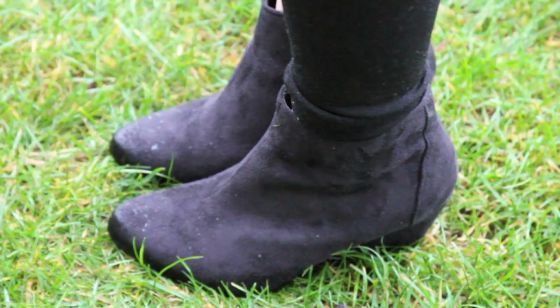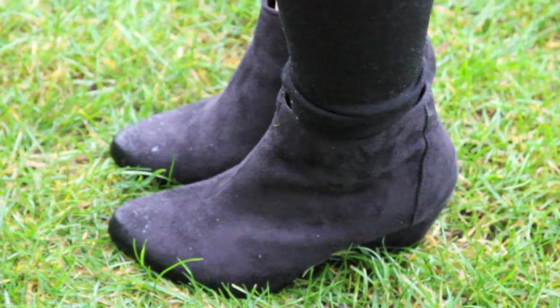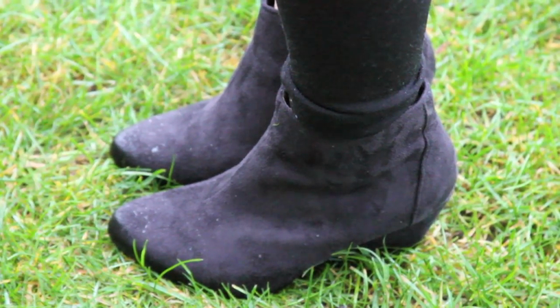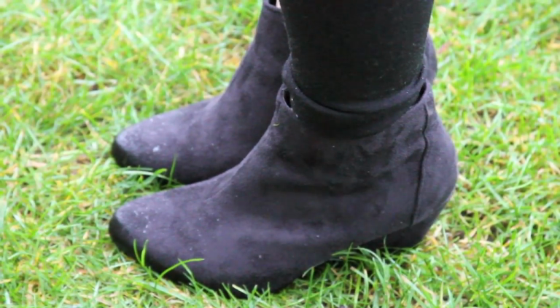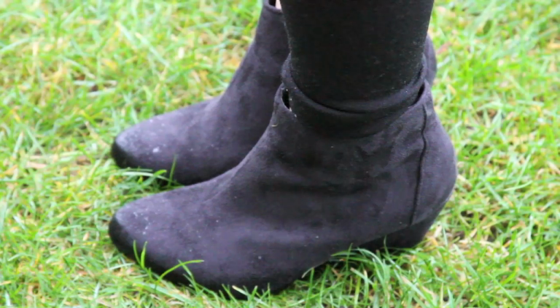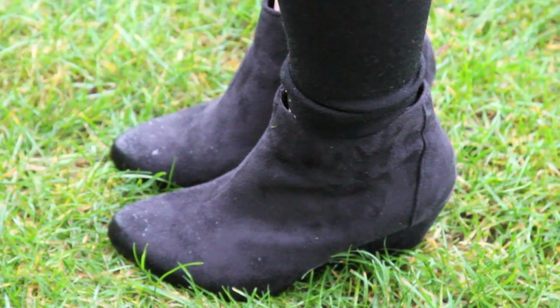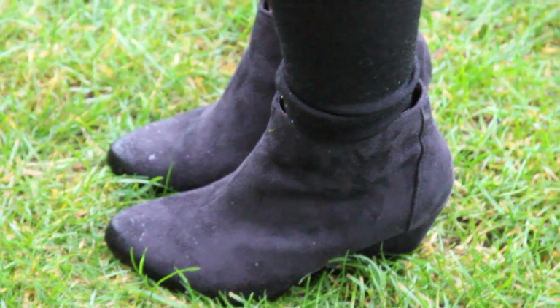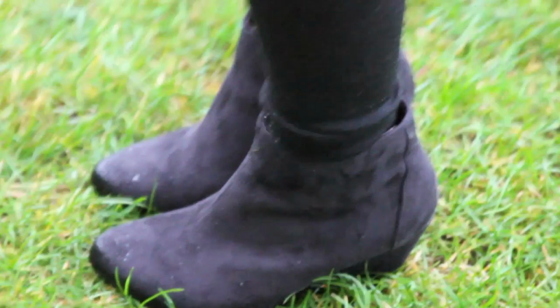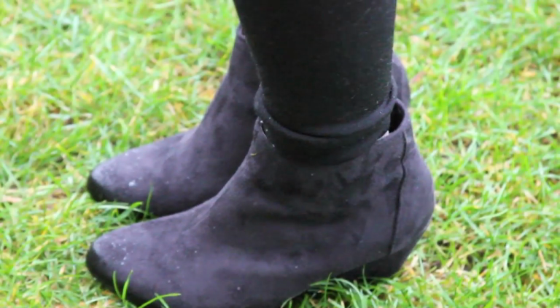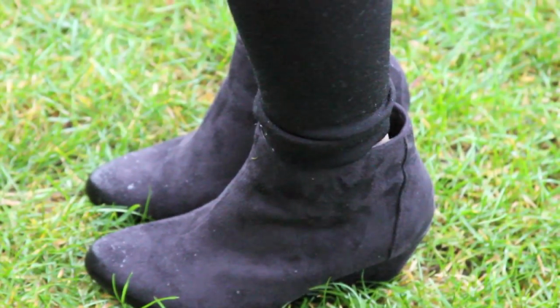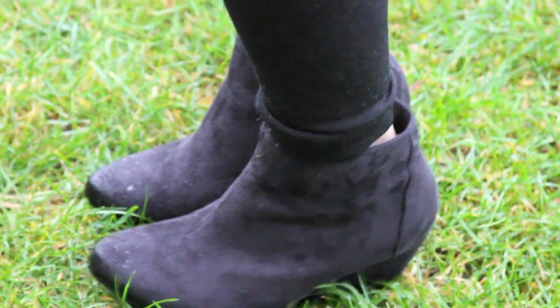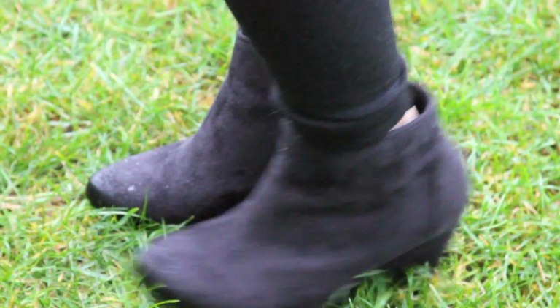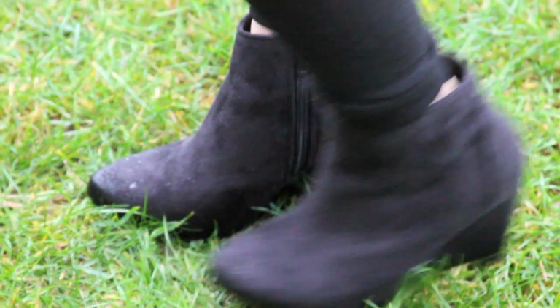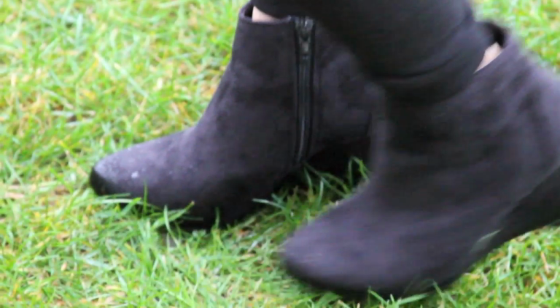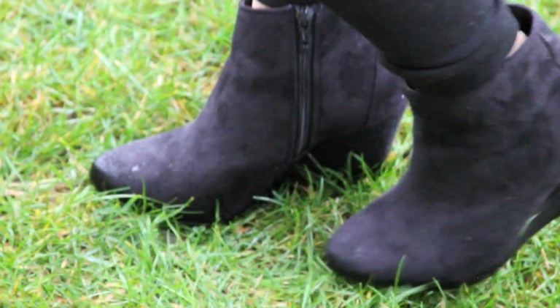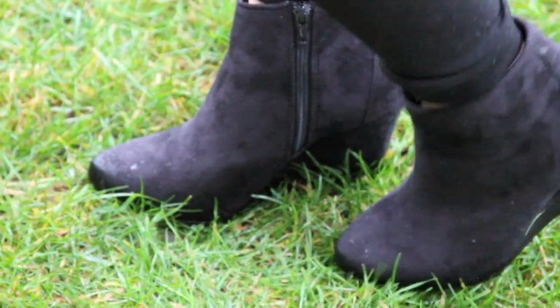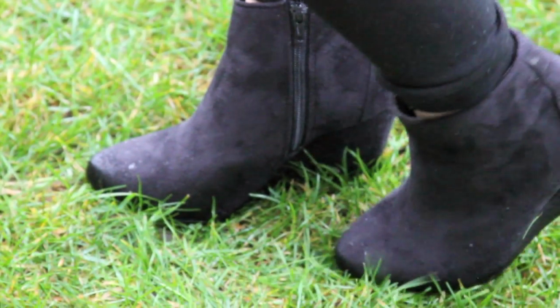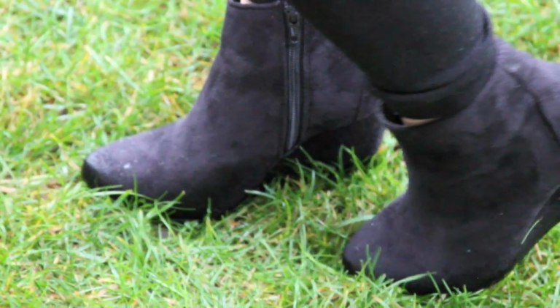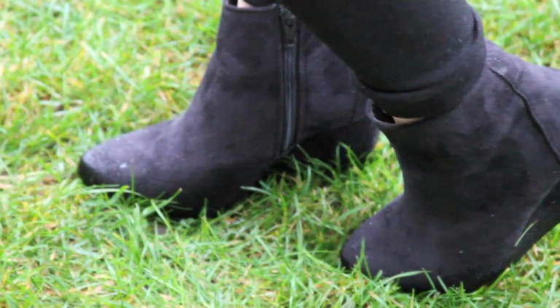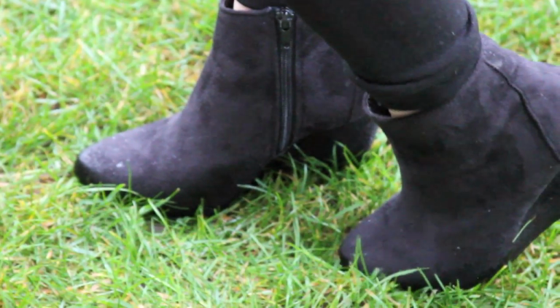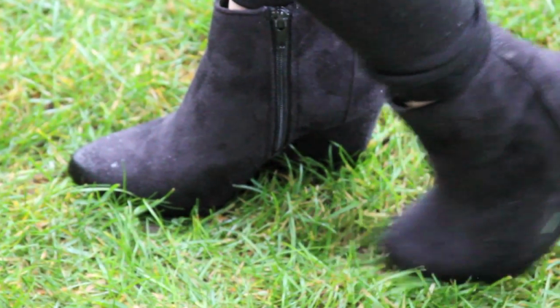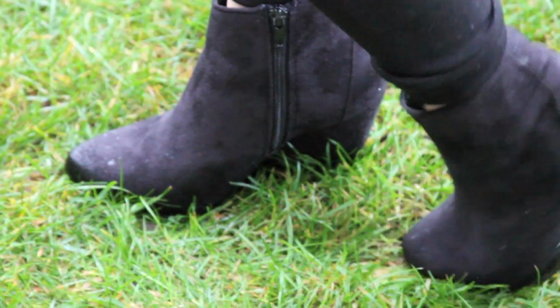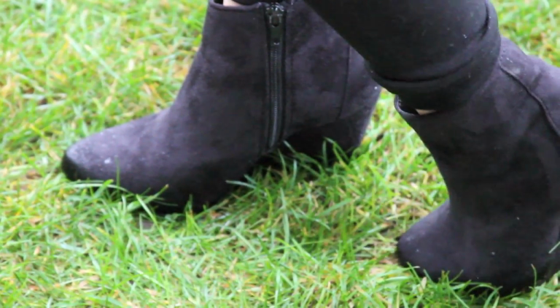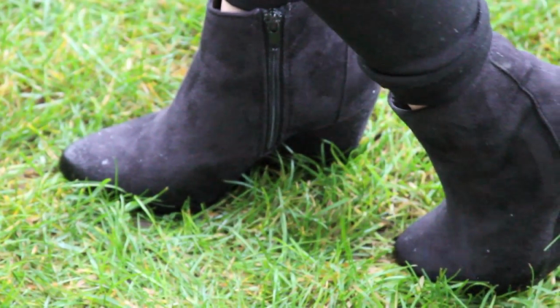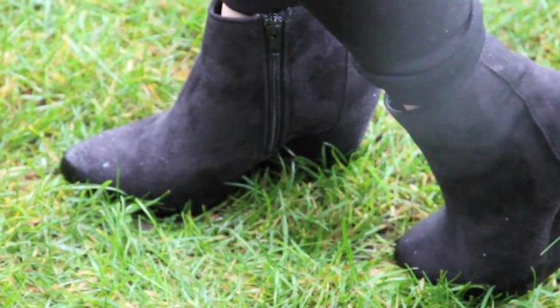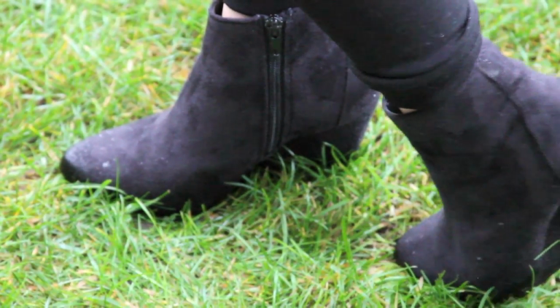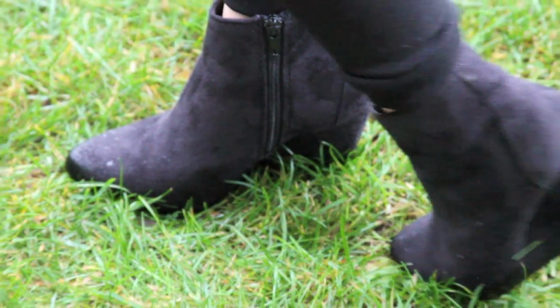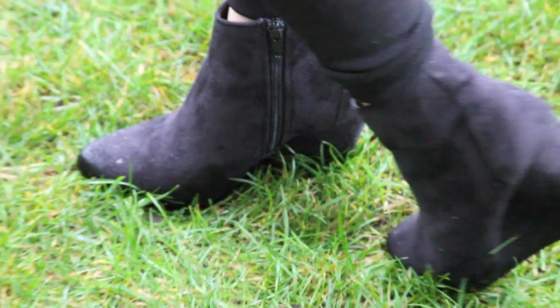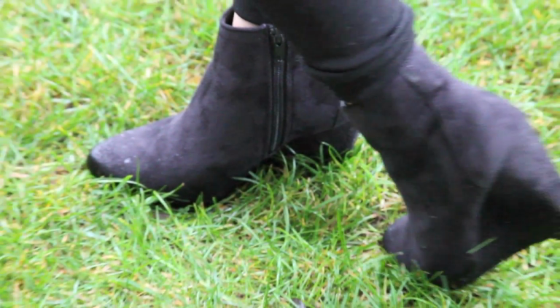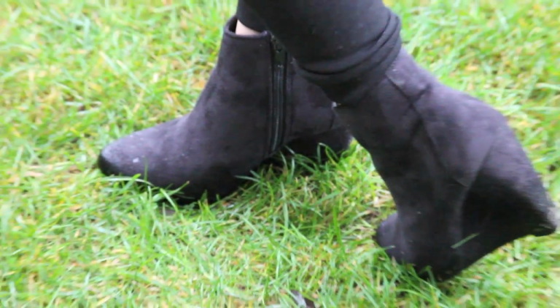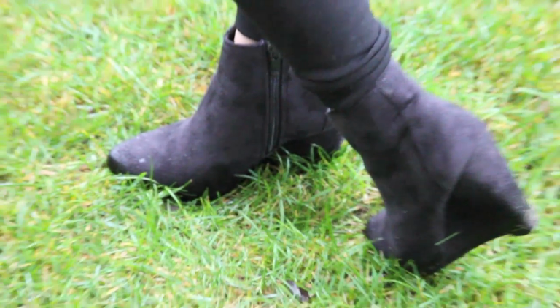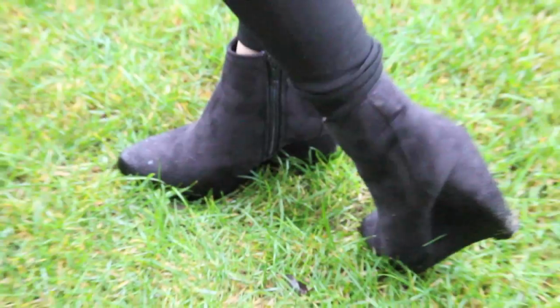Here are the black wedges I'm wearing. These are from ASOS and they are just about a 3-inch heel, but they're really comfortable.